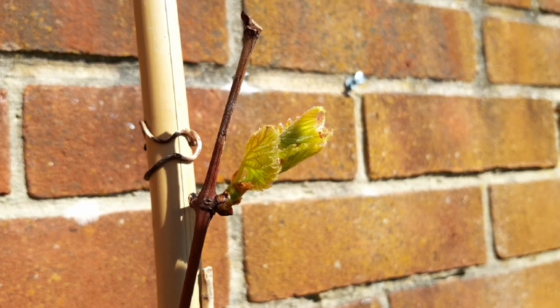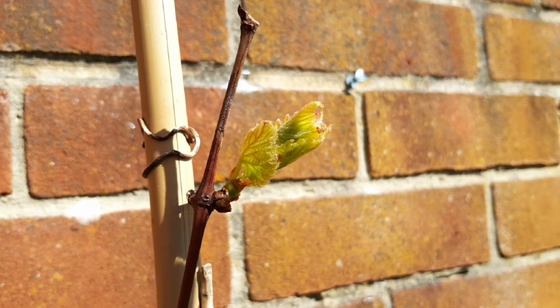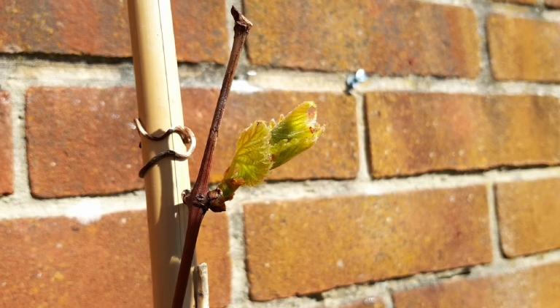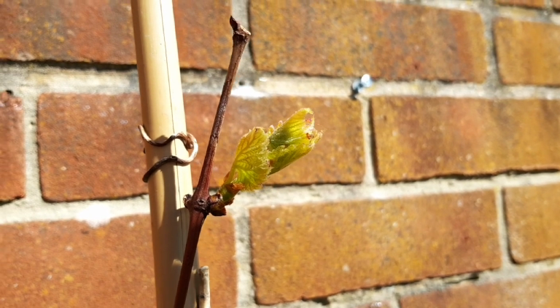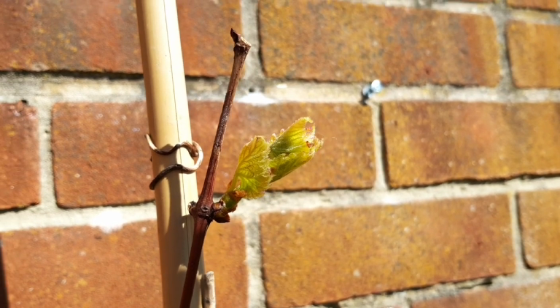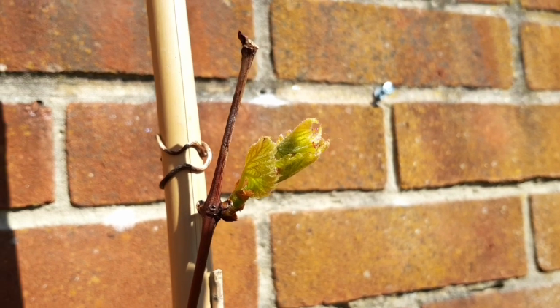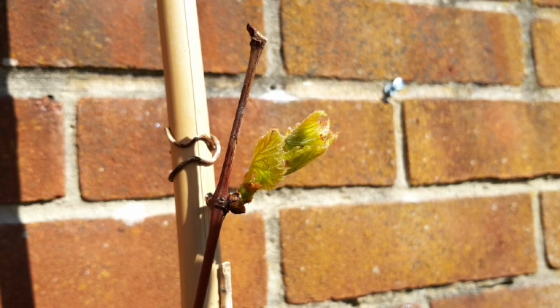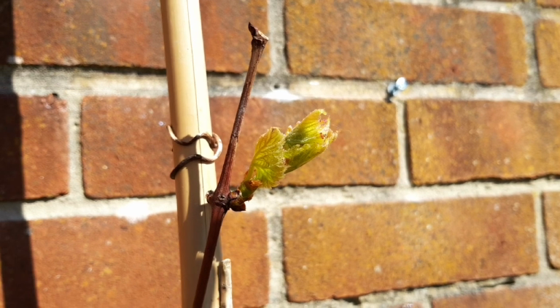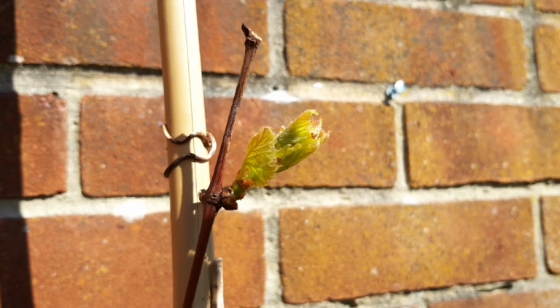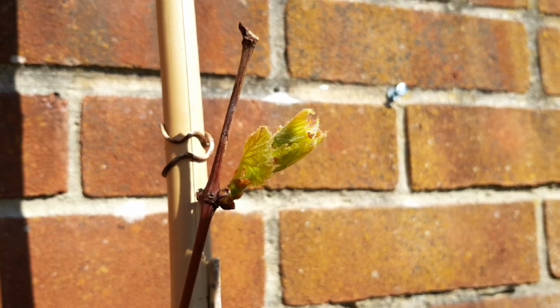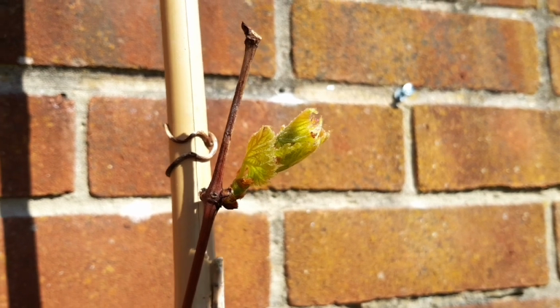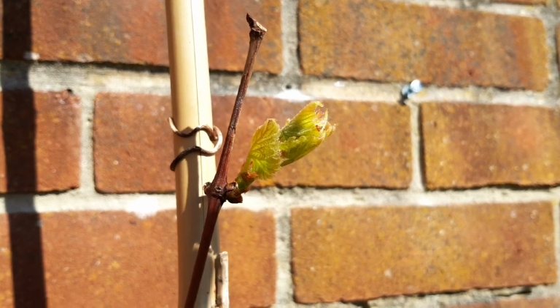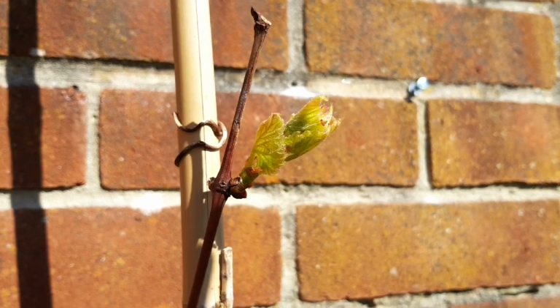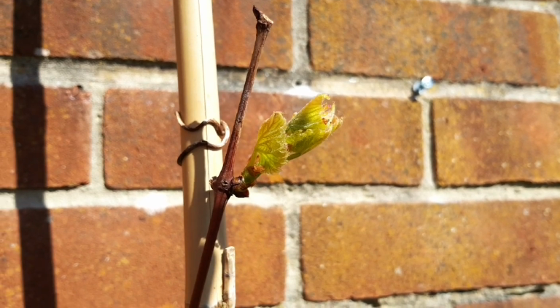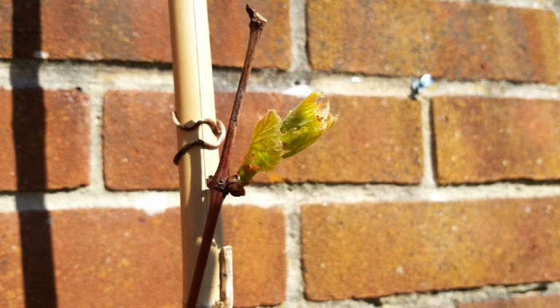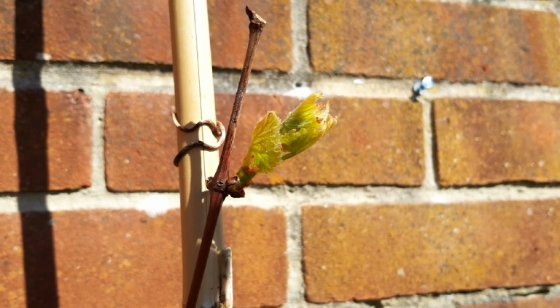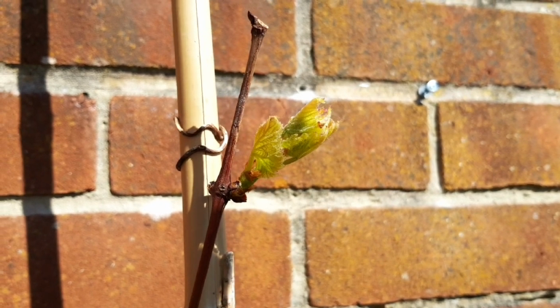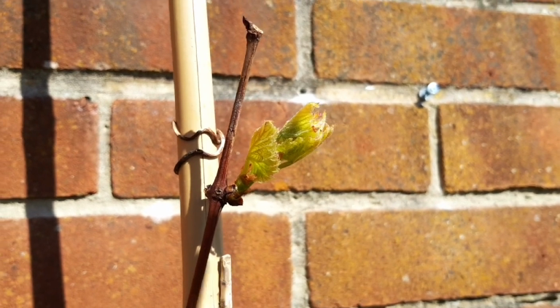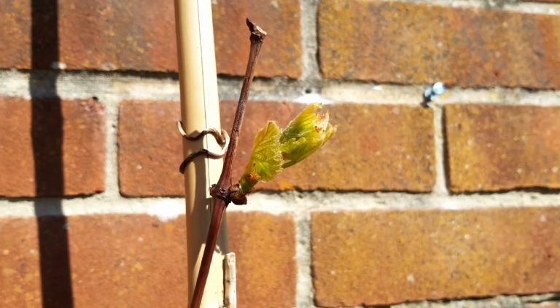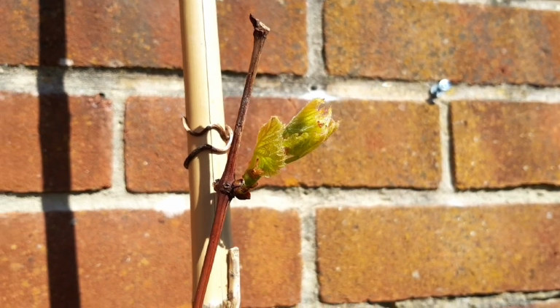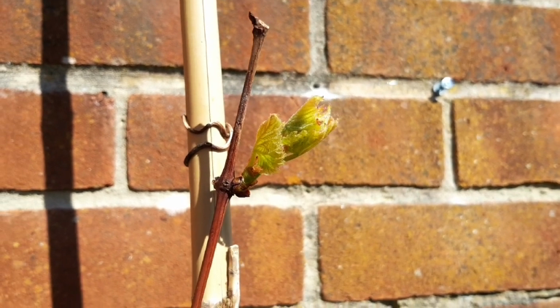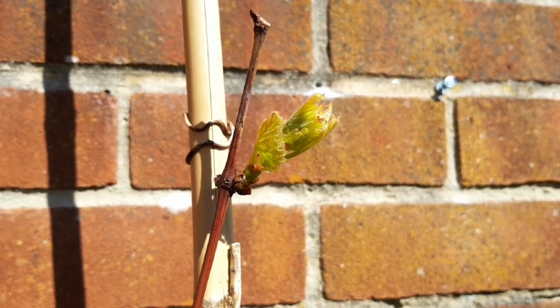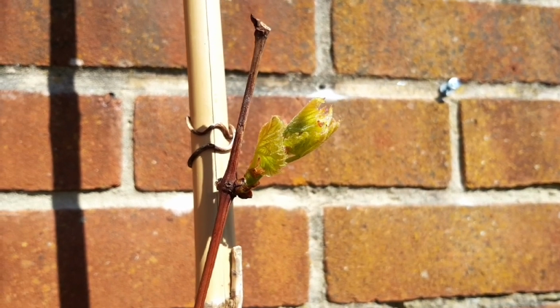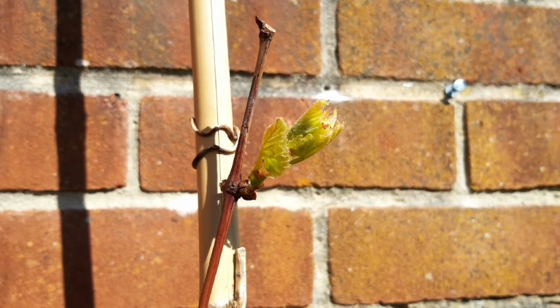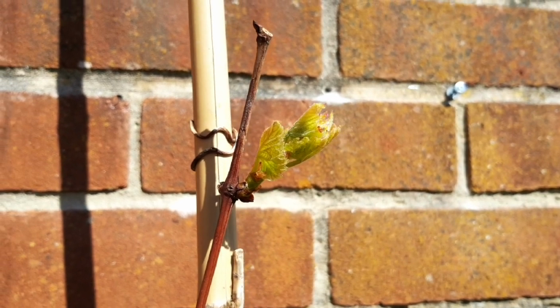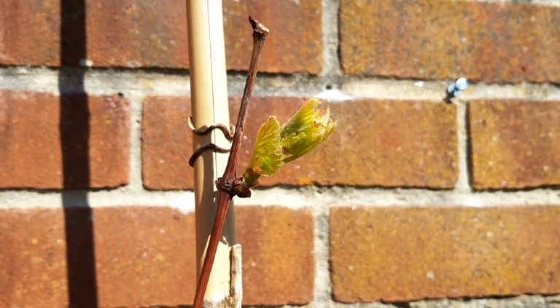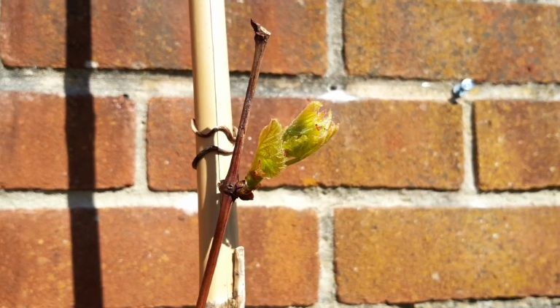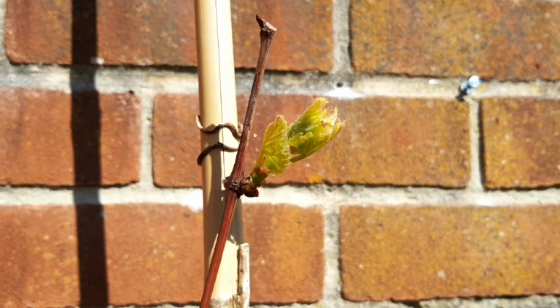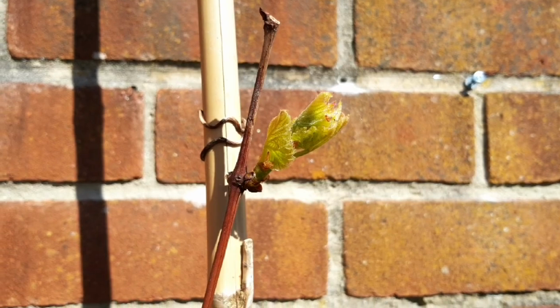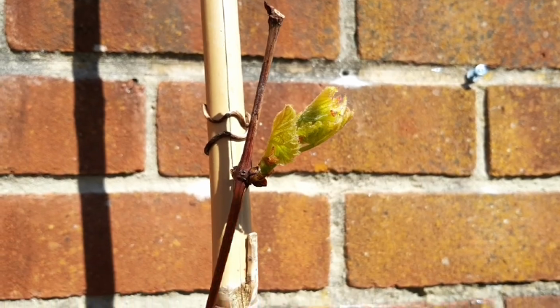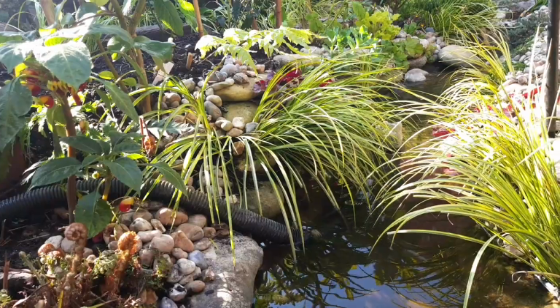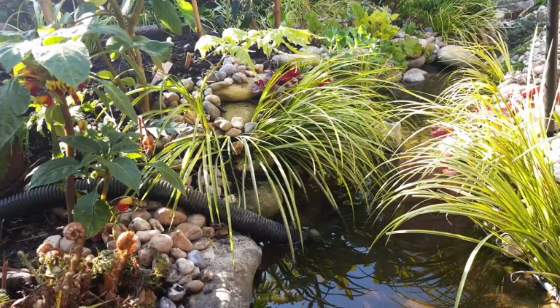With all those unwanted buds easily rubbed off the vine, all of the plant's energy will now be focused into the points I want to grow.